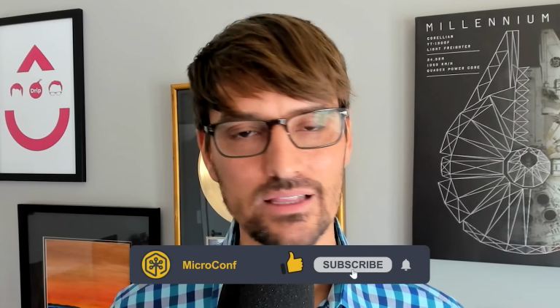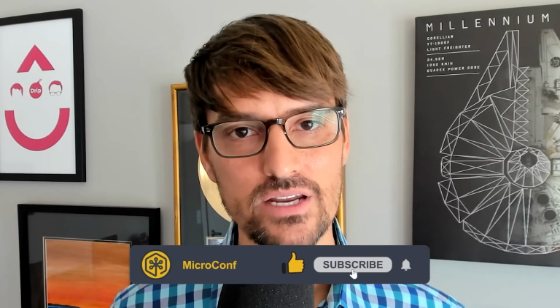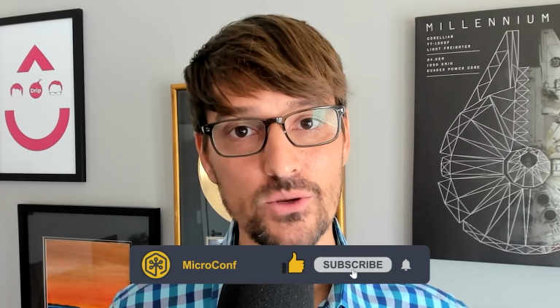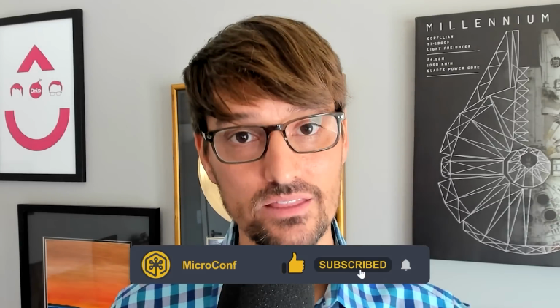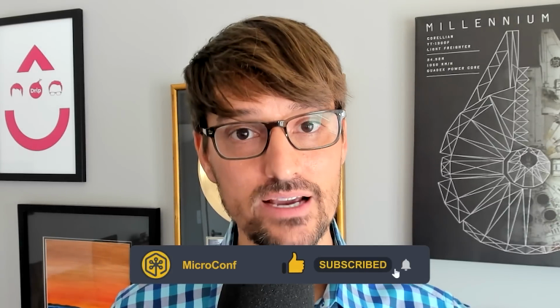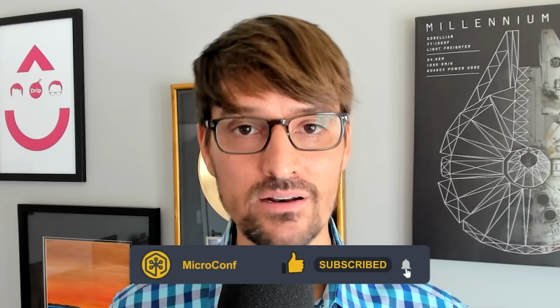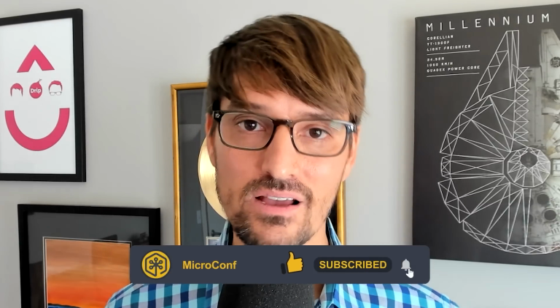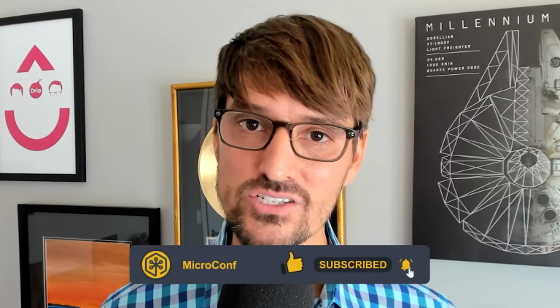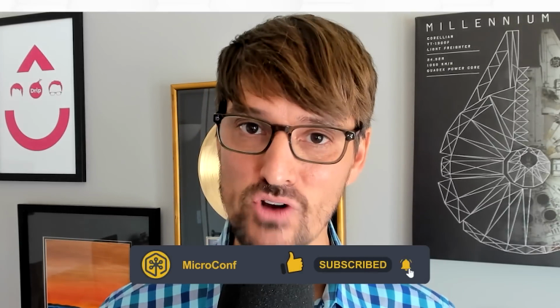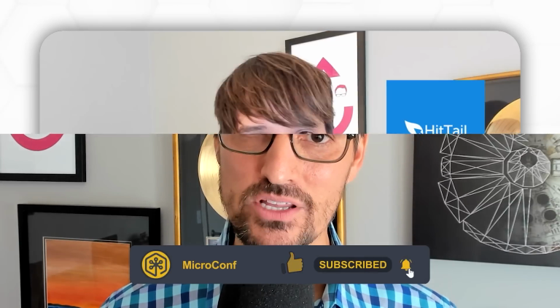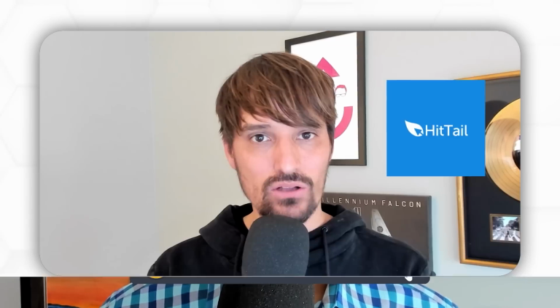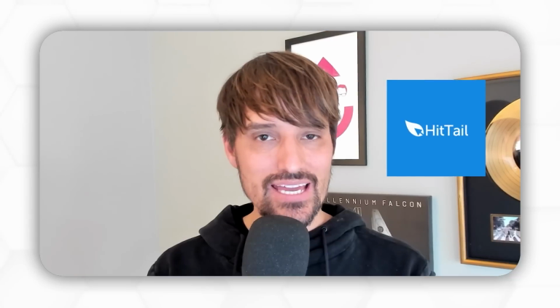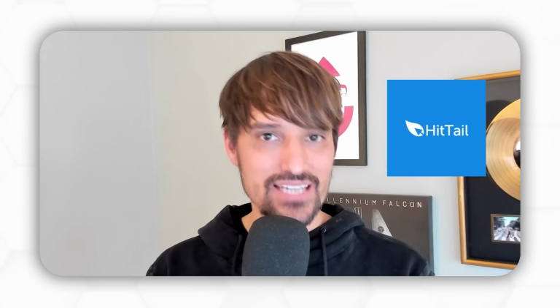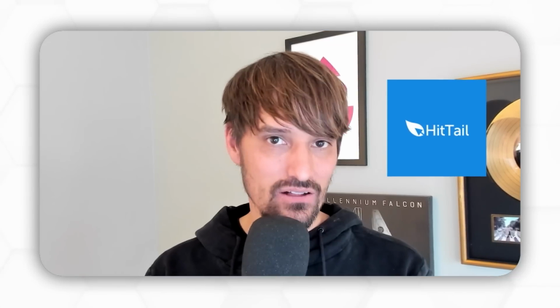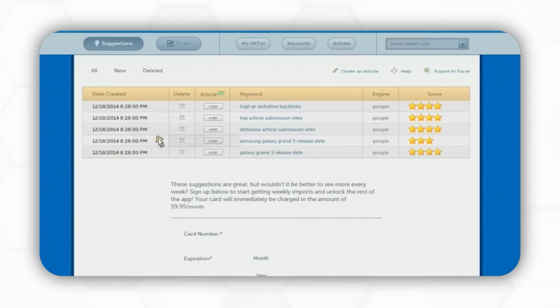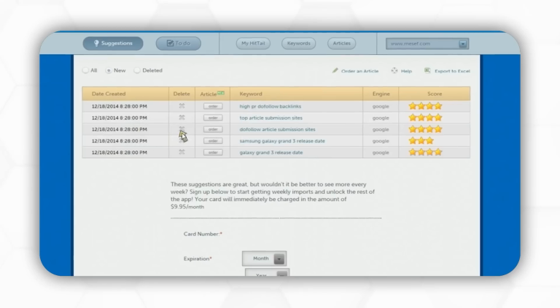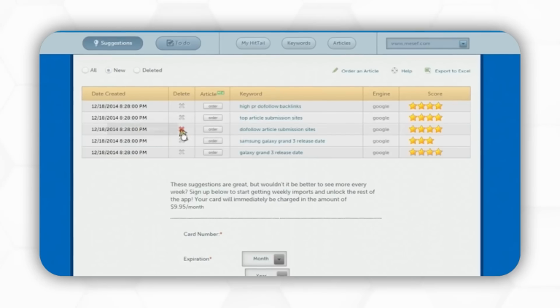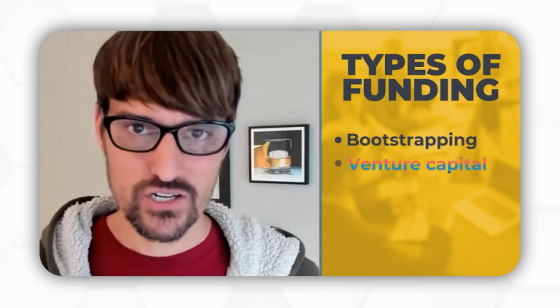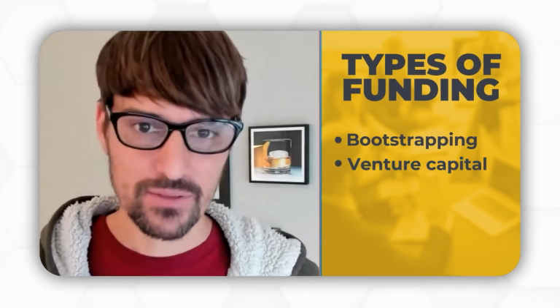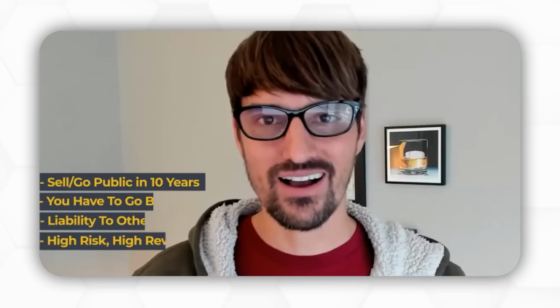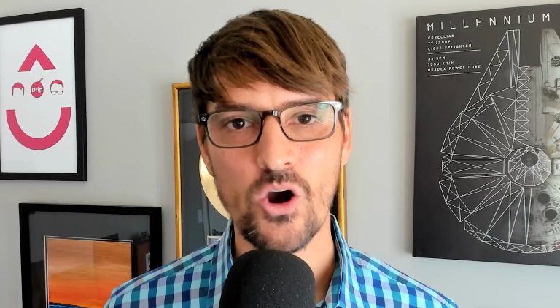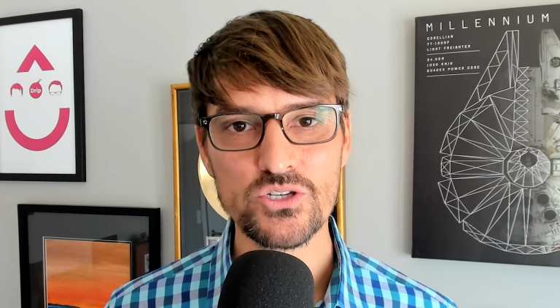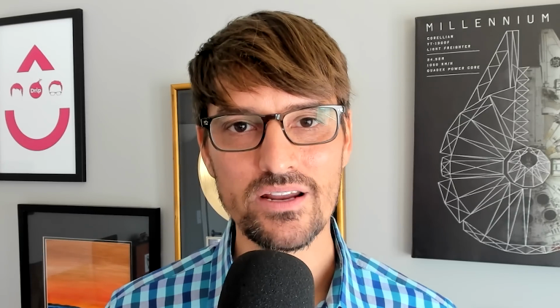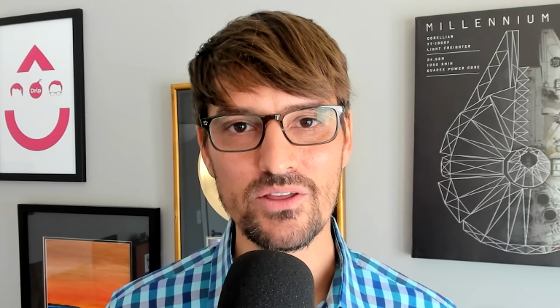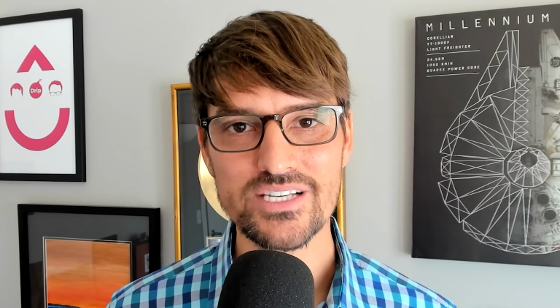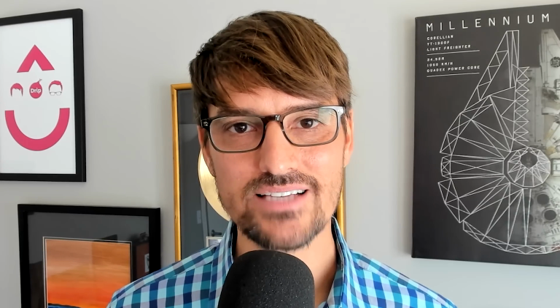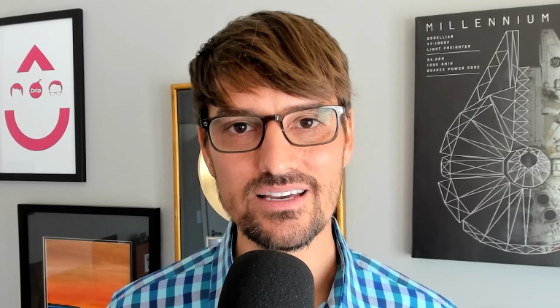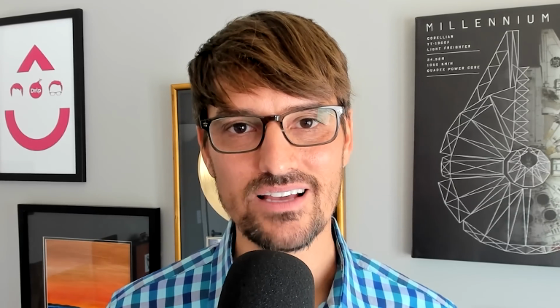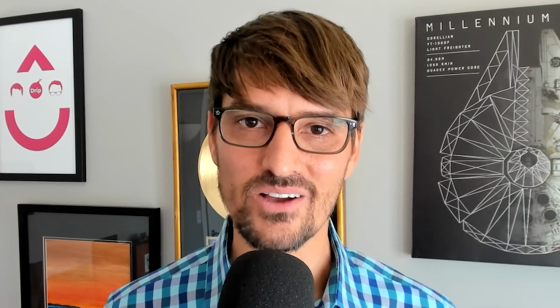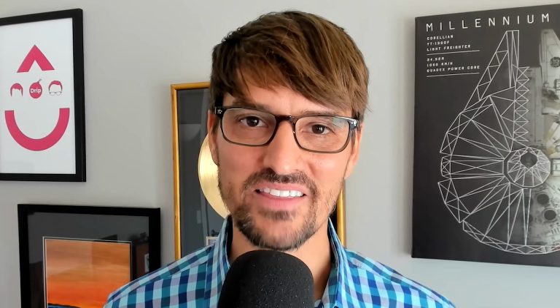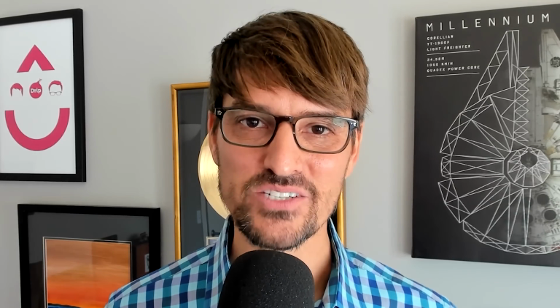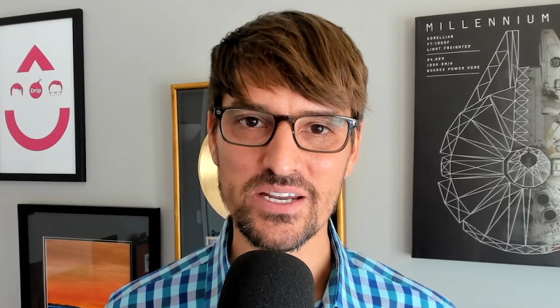If you enjoyed this video, I'd love it if you'd hit the like button and subscribe to the channel. We have videos coming out like this every week. Hope you enjoyed those SaaS ideas. I'll see you in the next video.